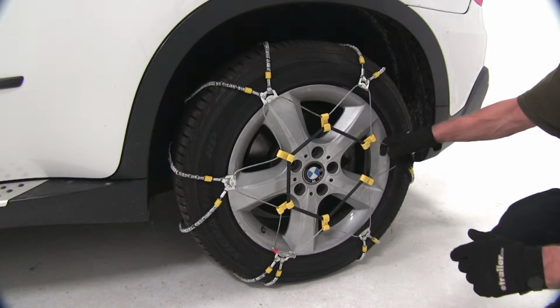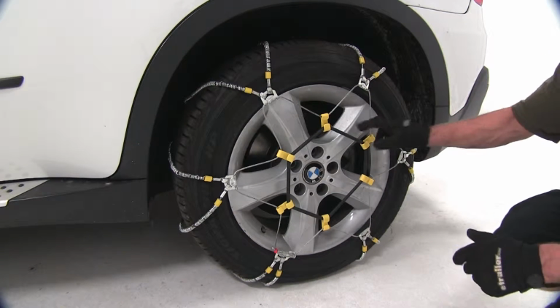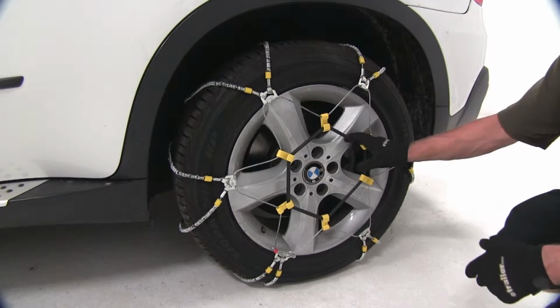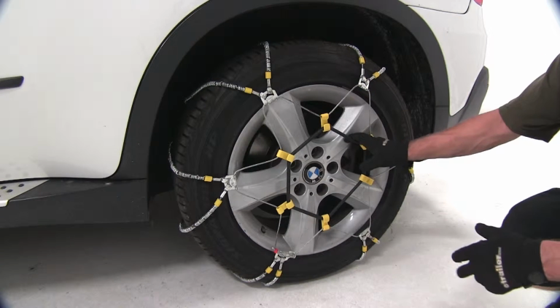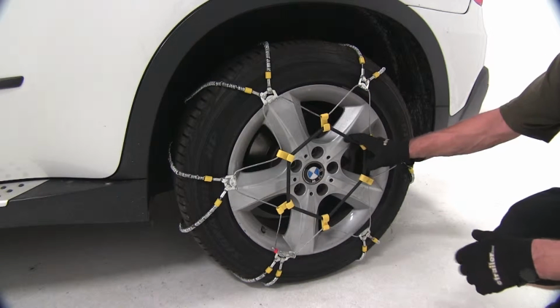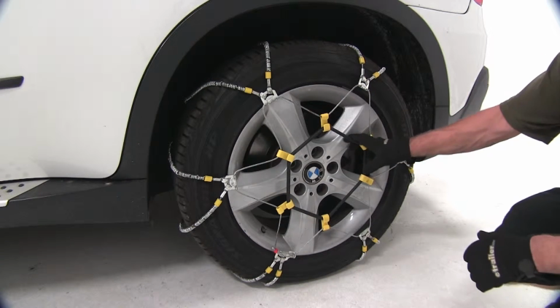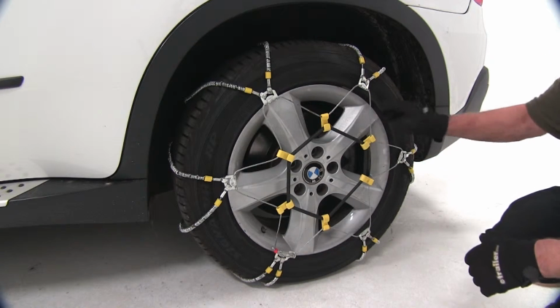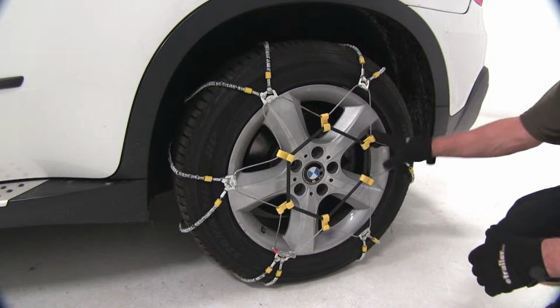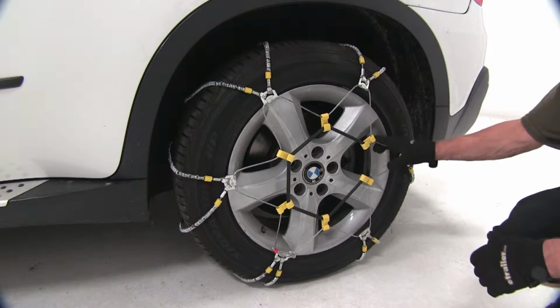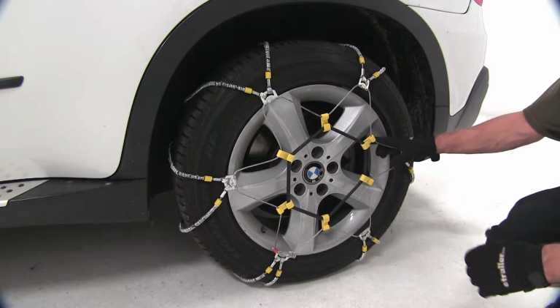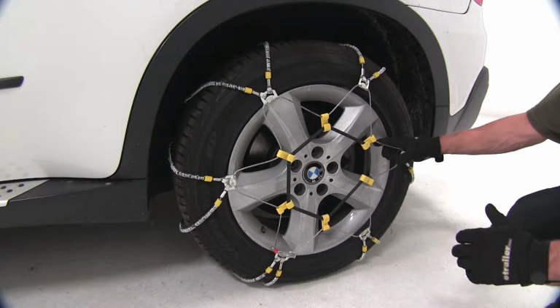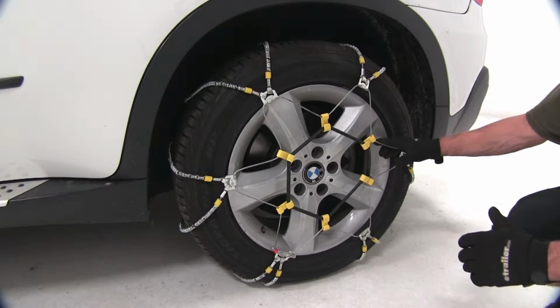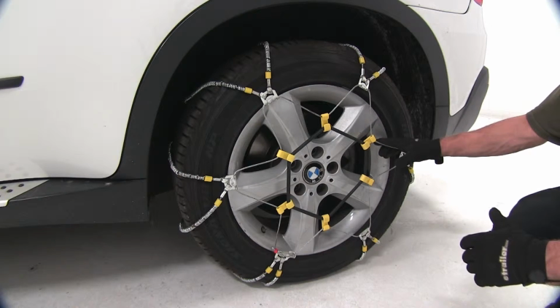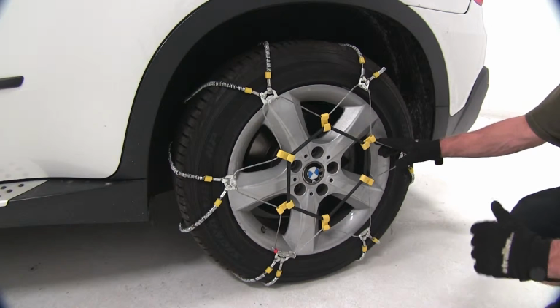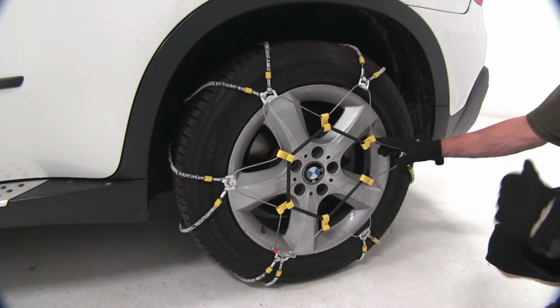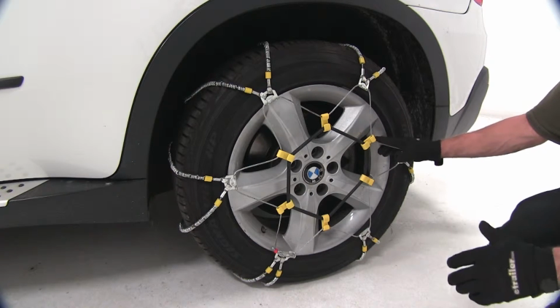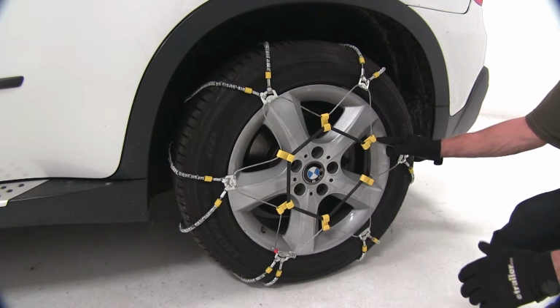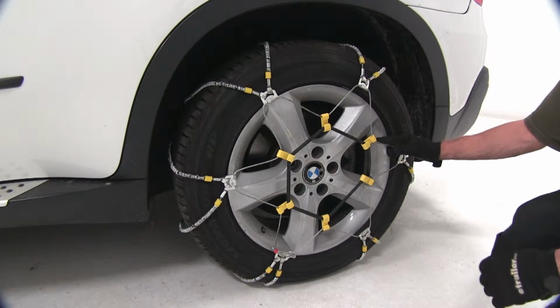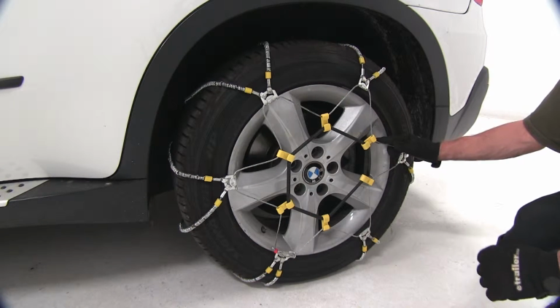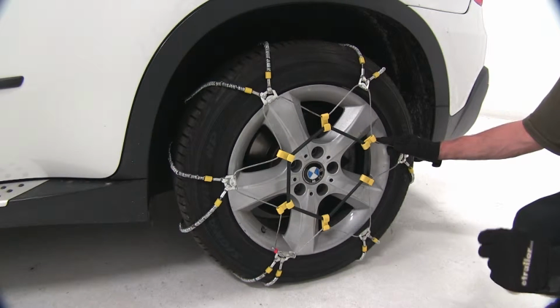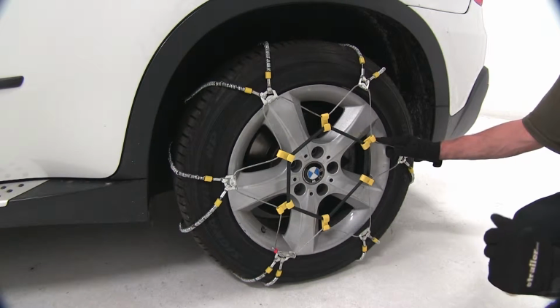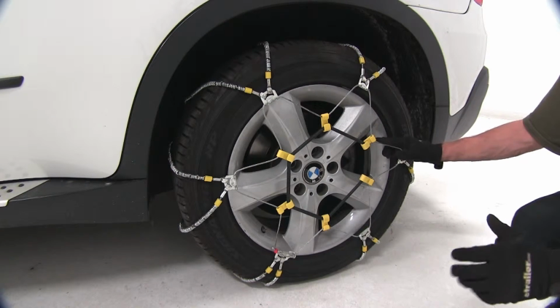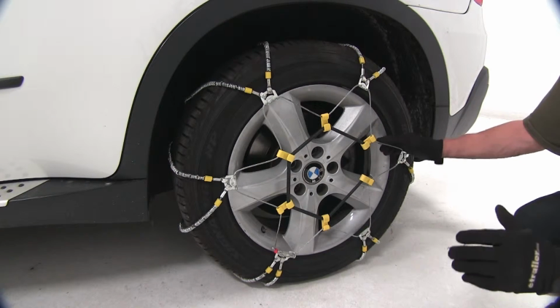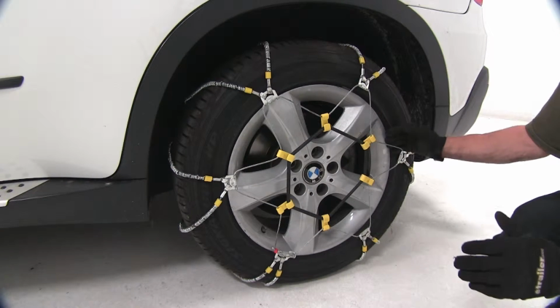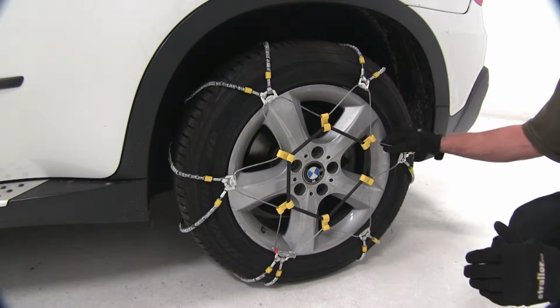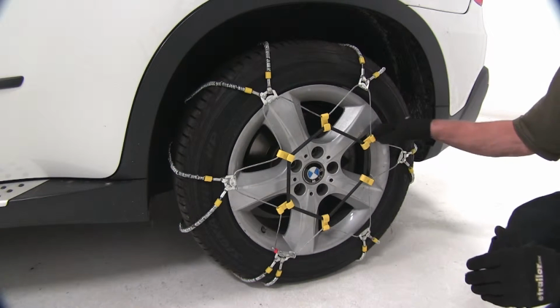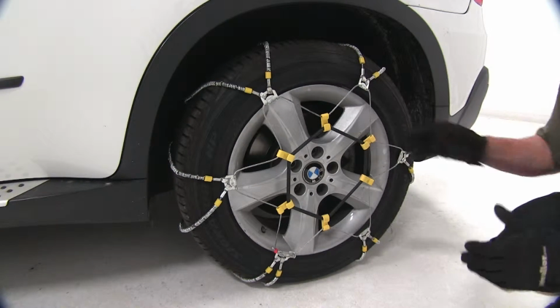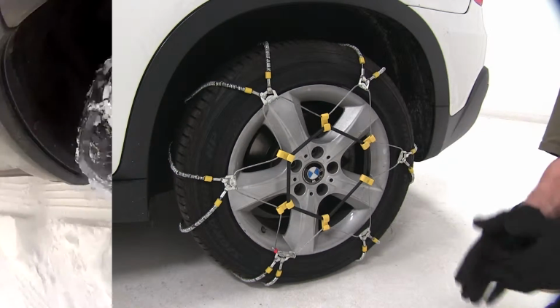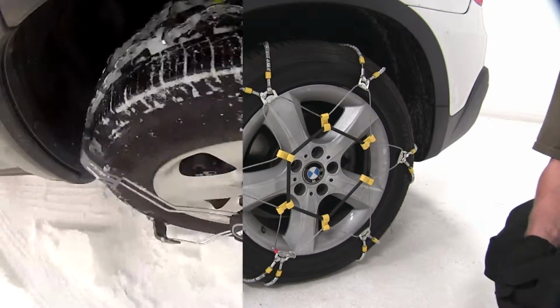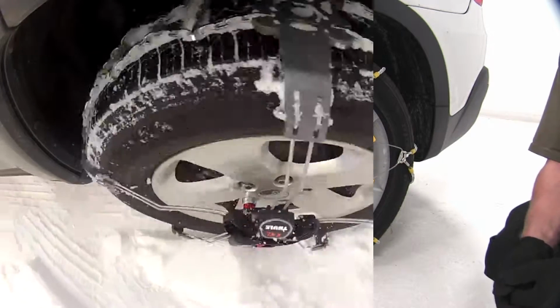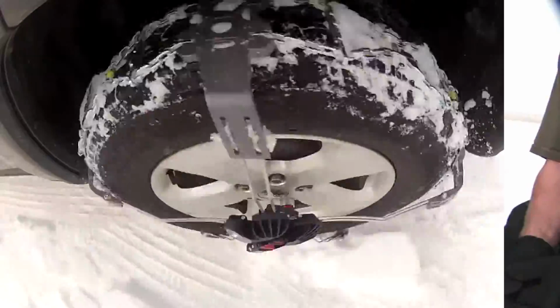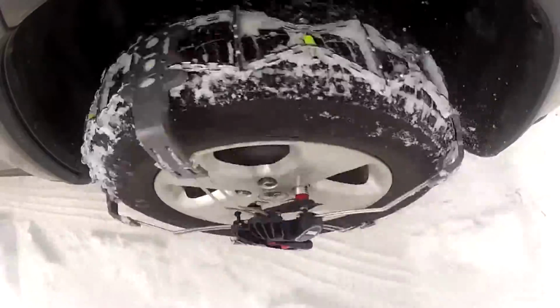The best part about this is it actually comes with a tensioner included, so you don't have to worry about ordering an extra part number for your snow chains.